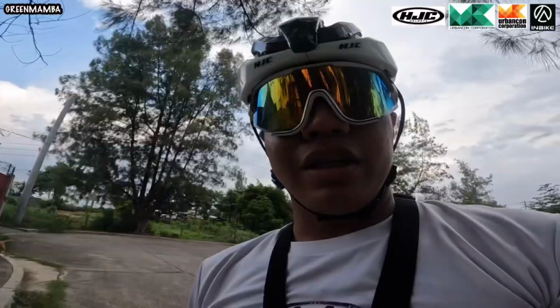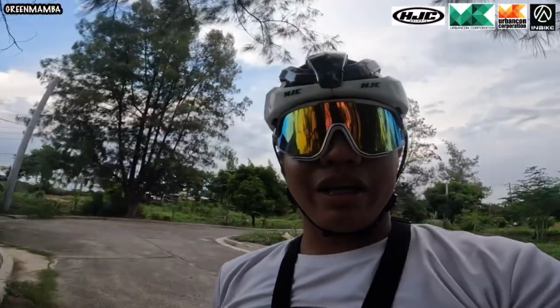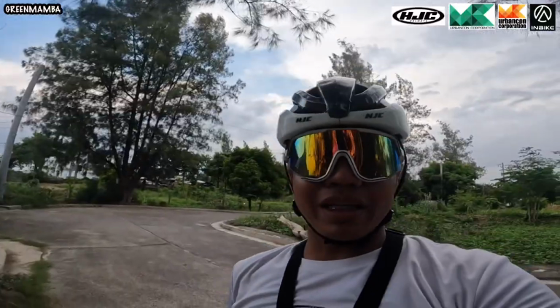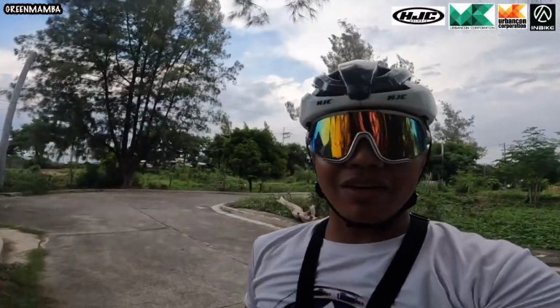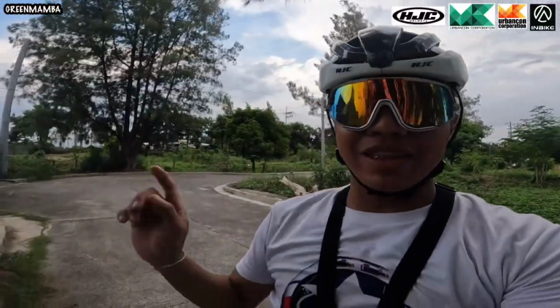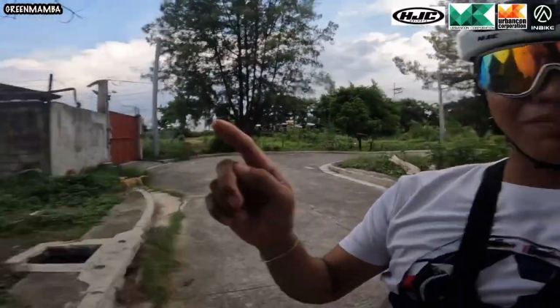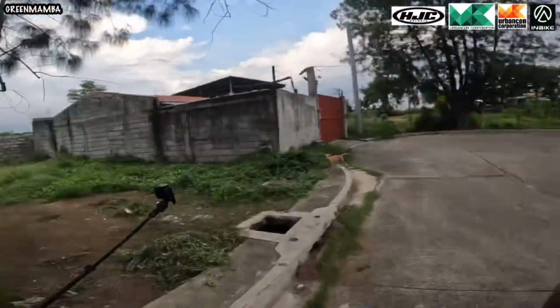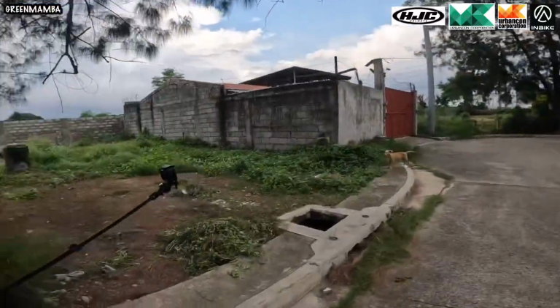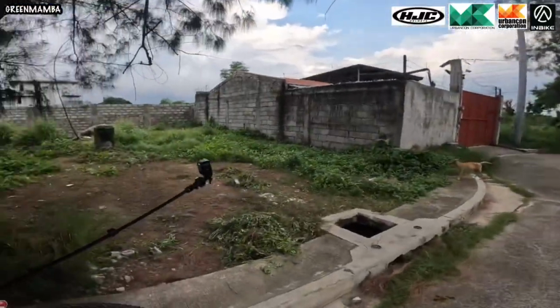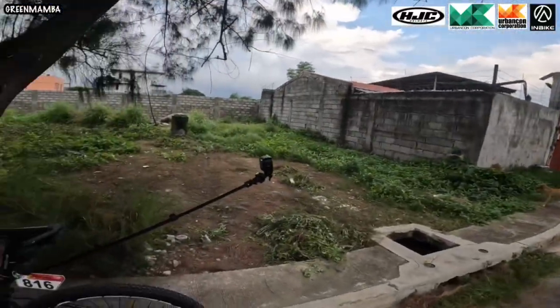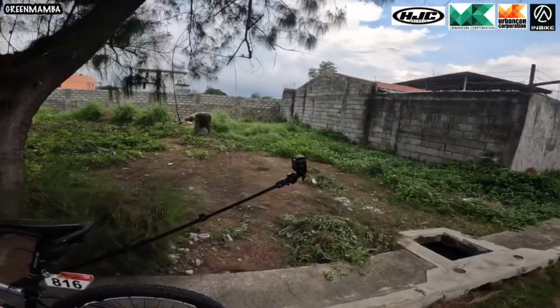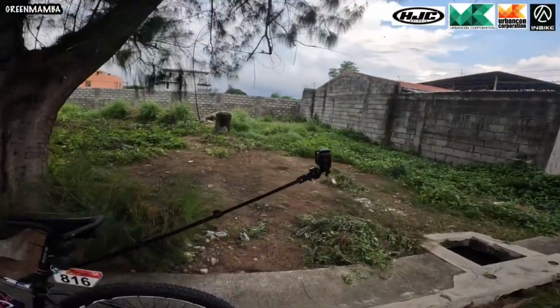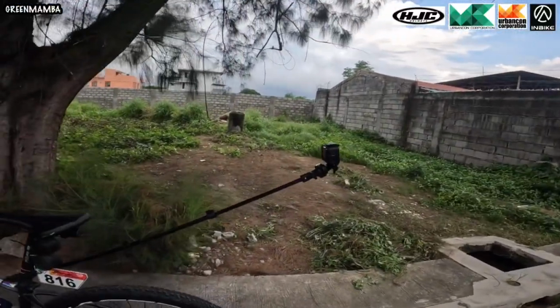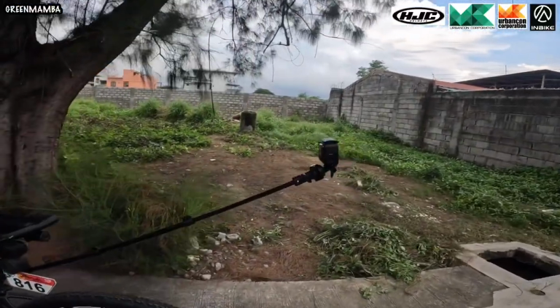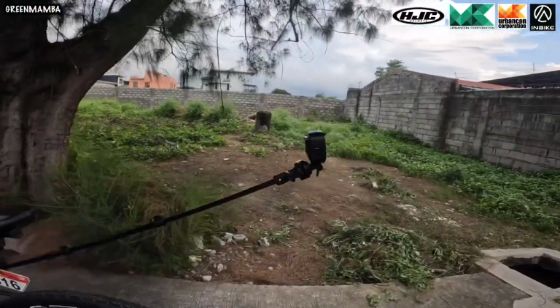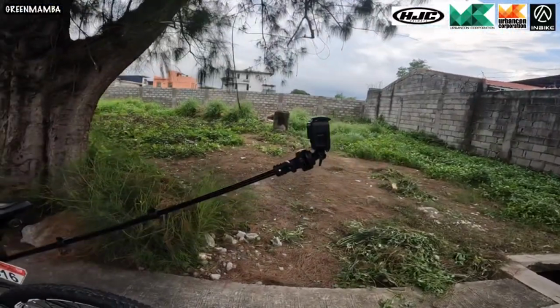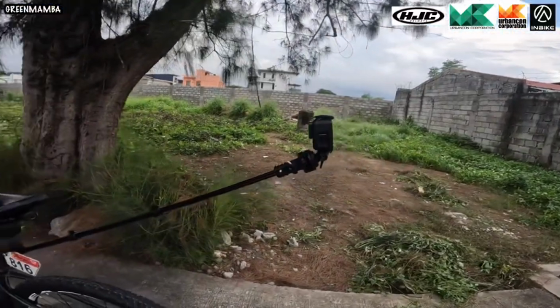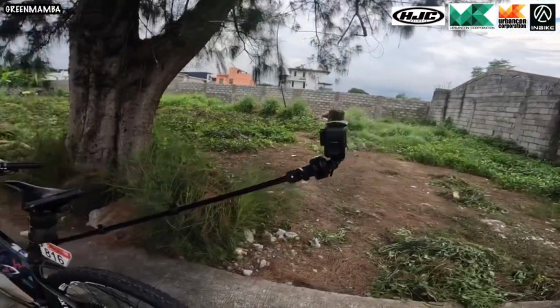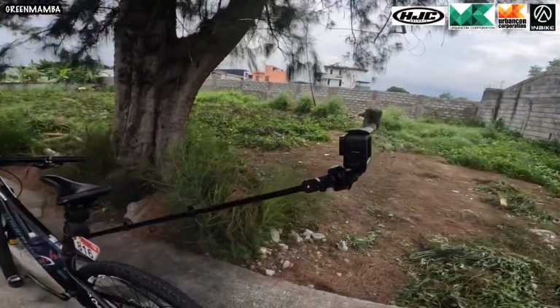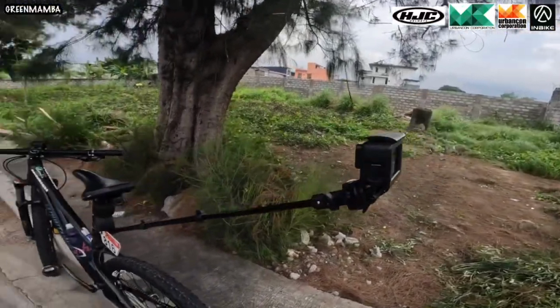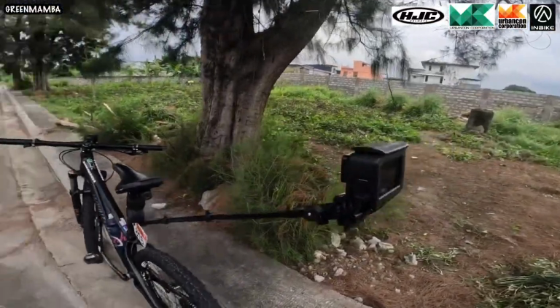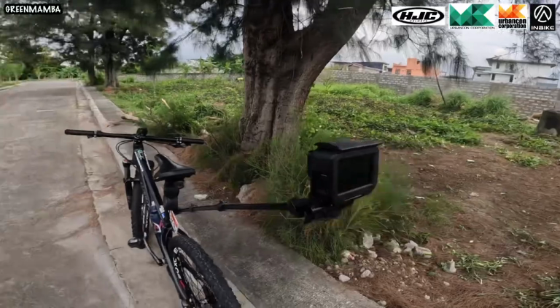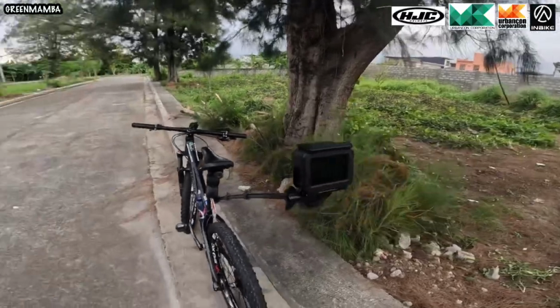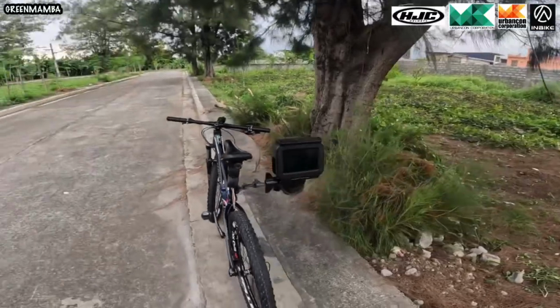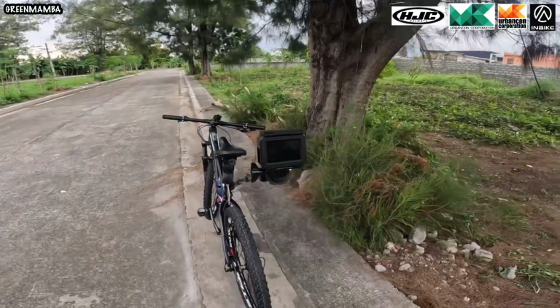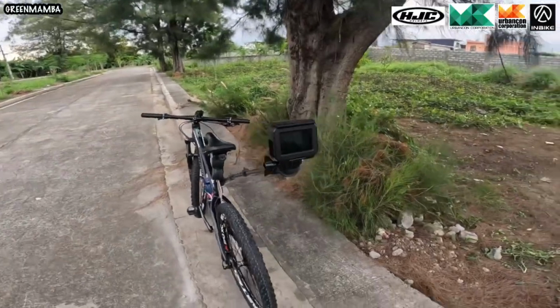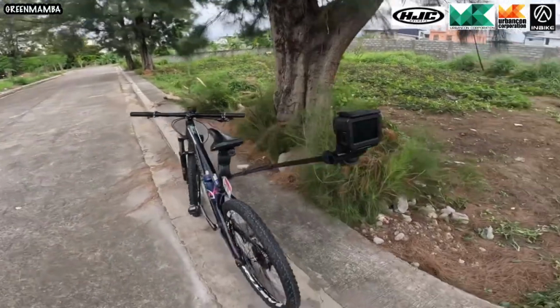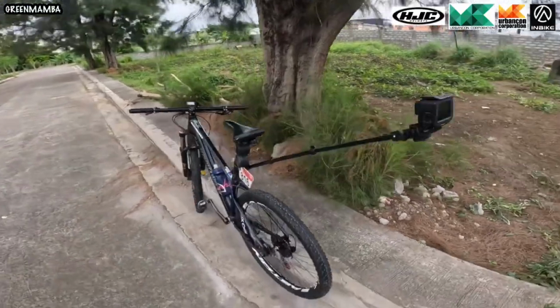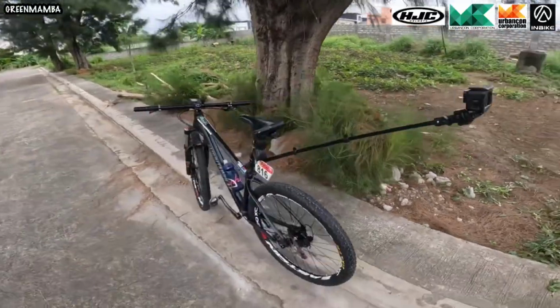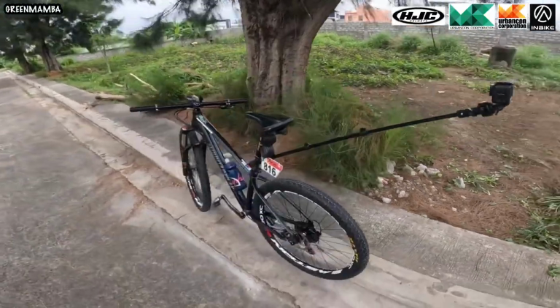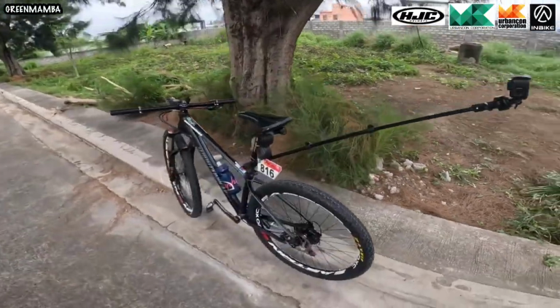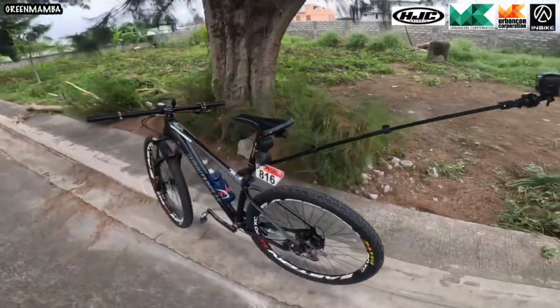Pakita ko lang sa inyo yung bracket natin — yung bracket ng GoPro. Yun o, para sa likod. Napaka-angas!